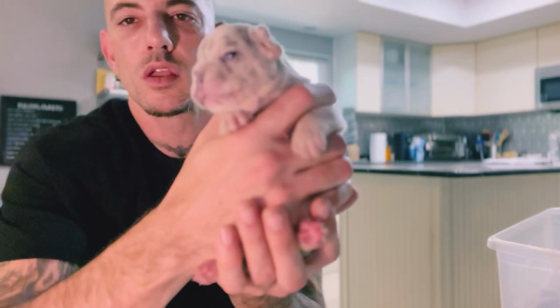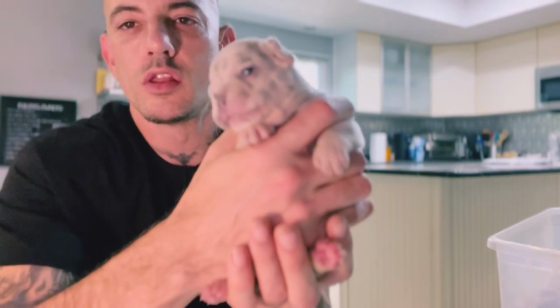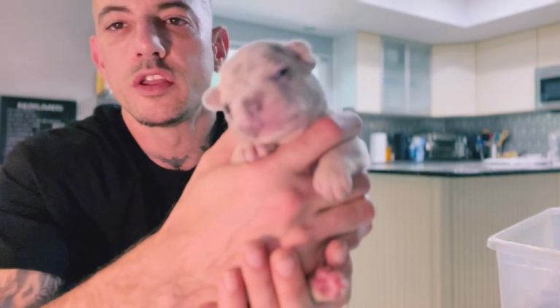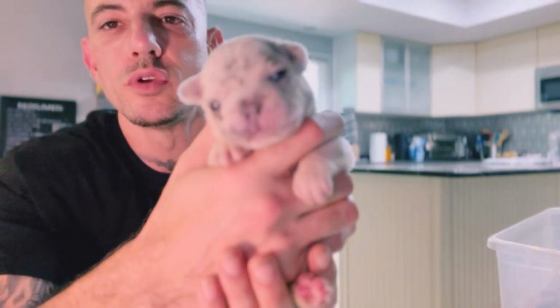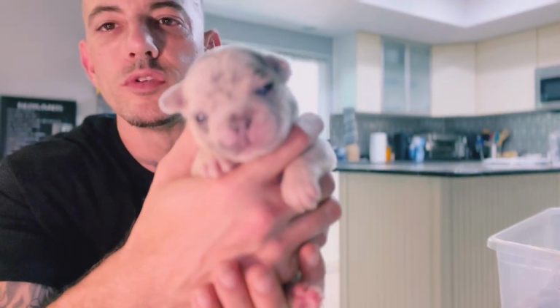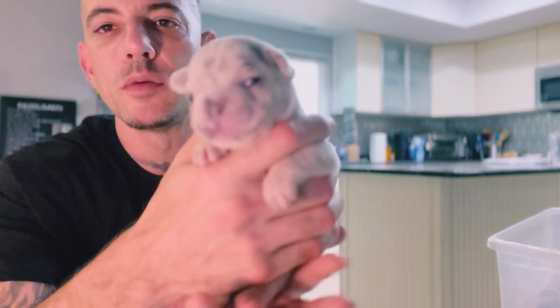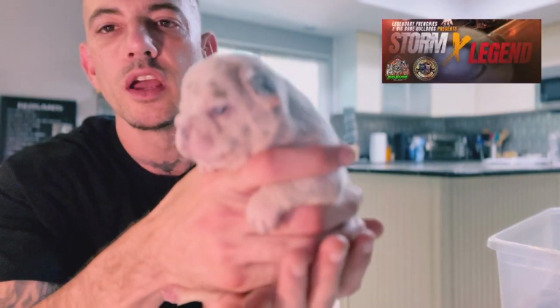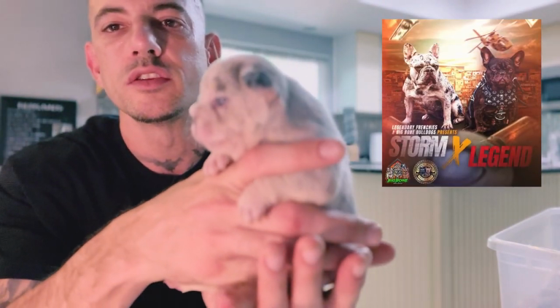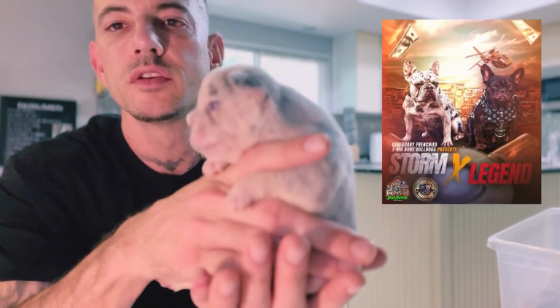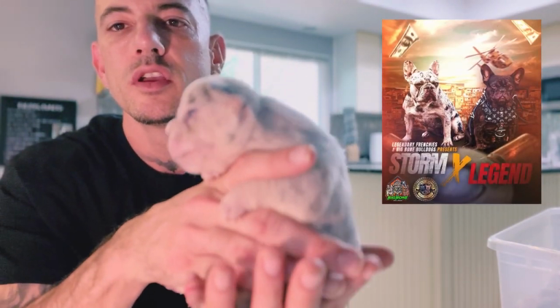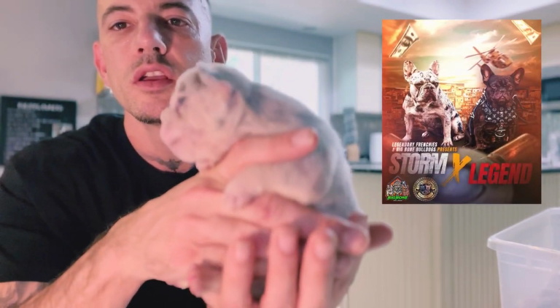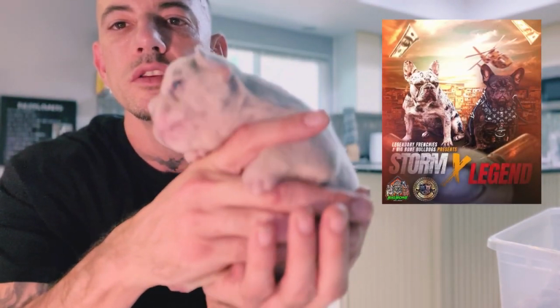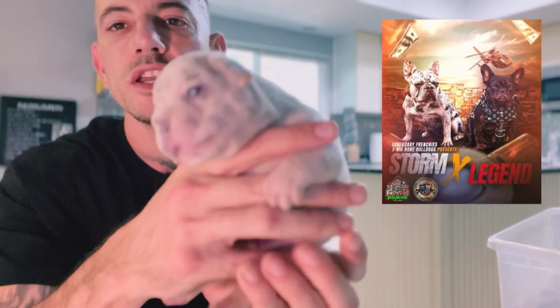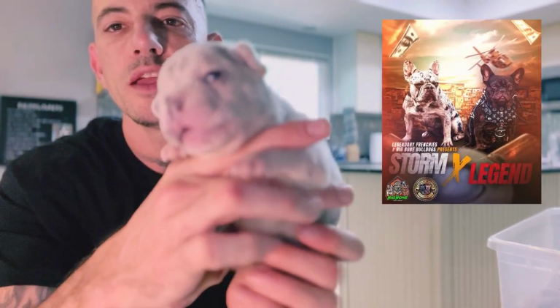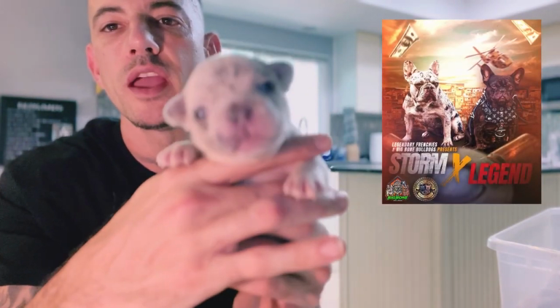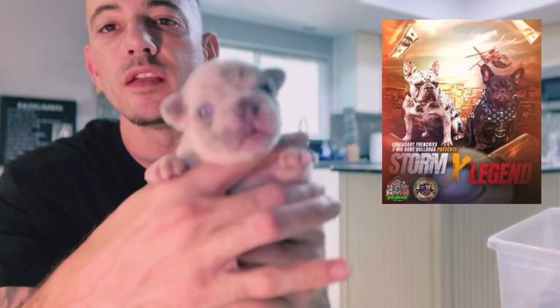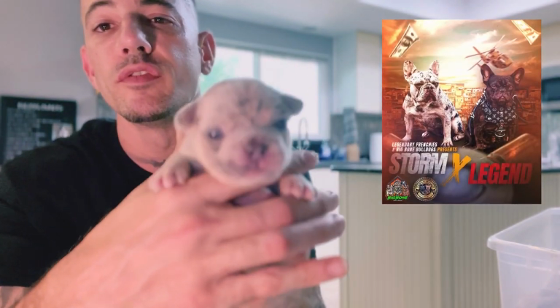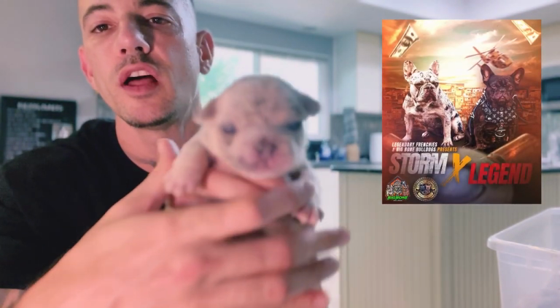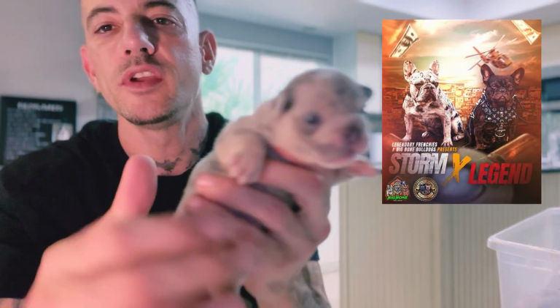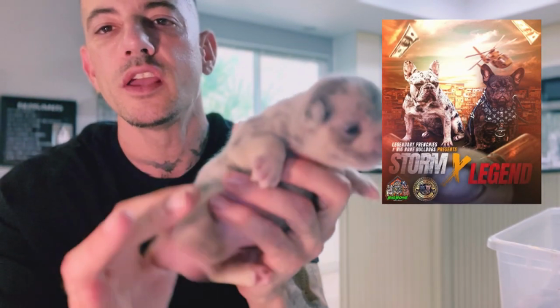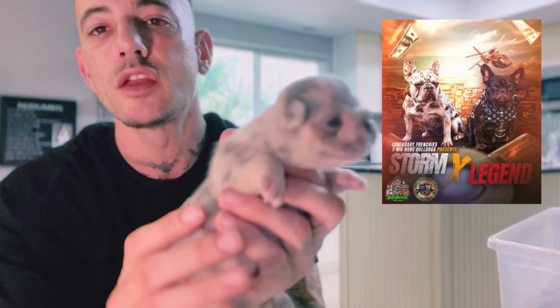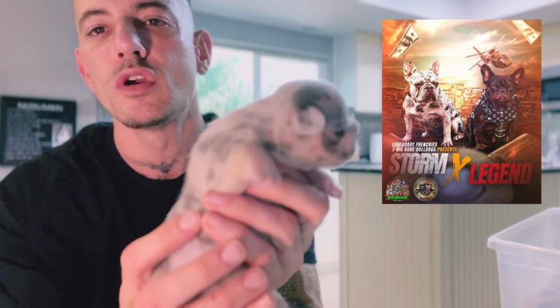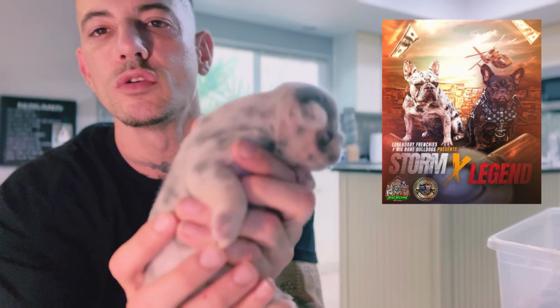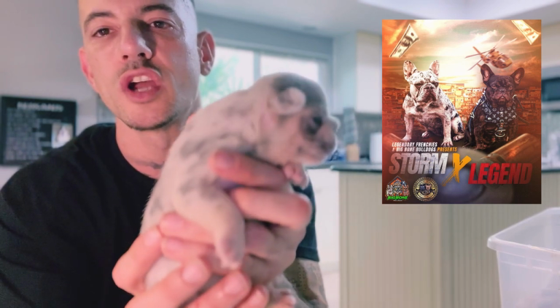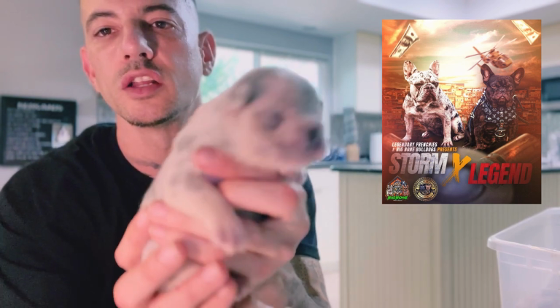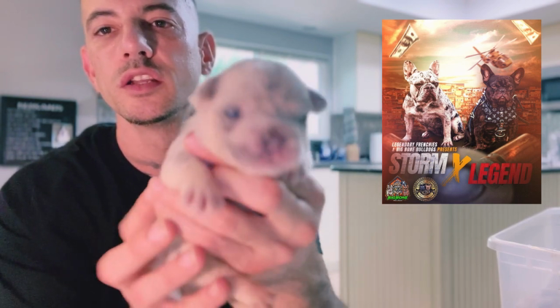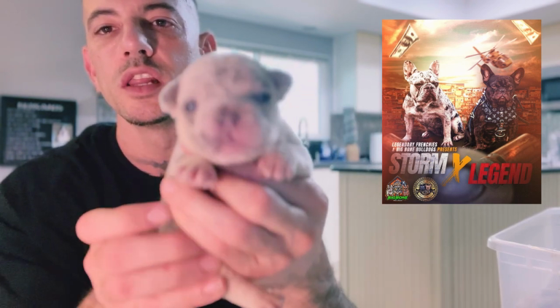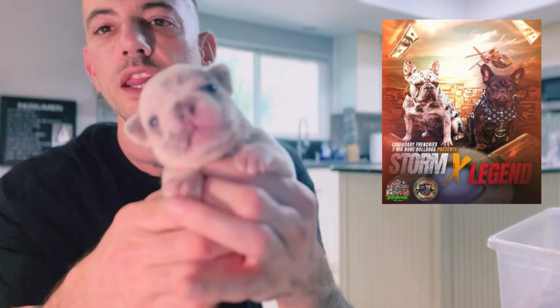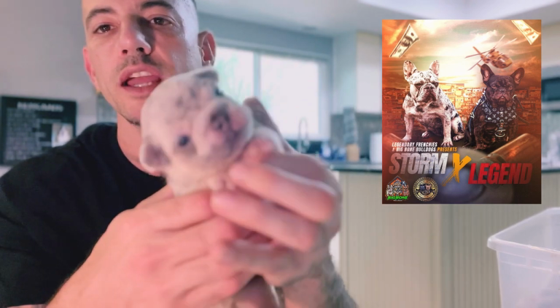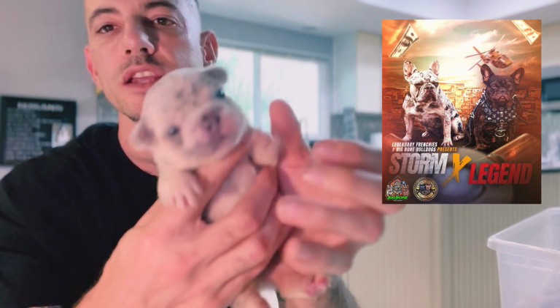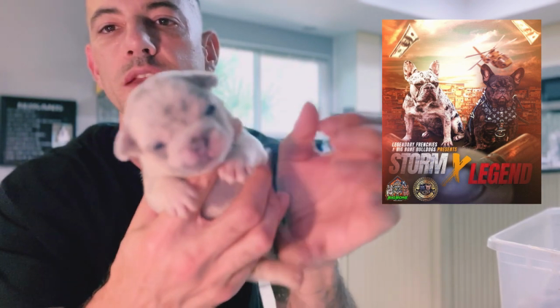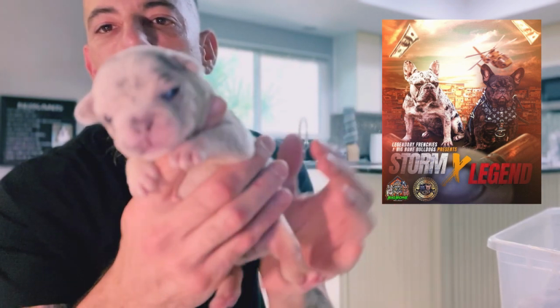Look at this beautiful puppy, guys. DNA pending for Fluffy and Rojo Chocolate — lilac and tan male.